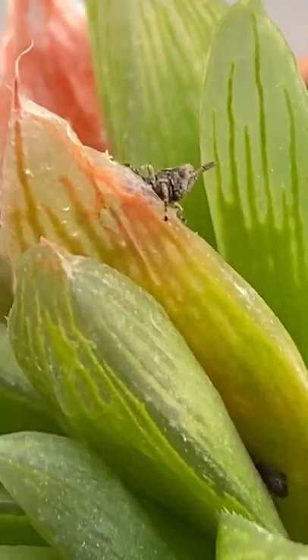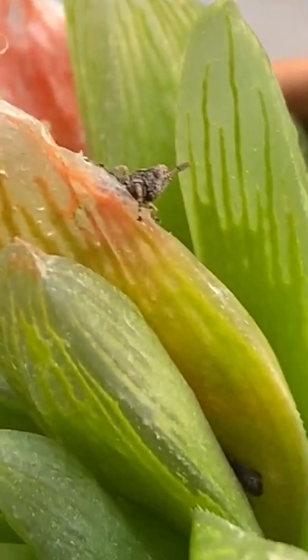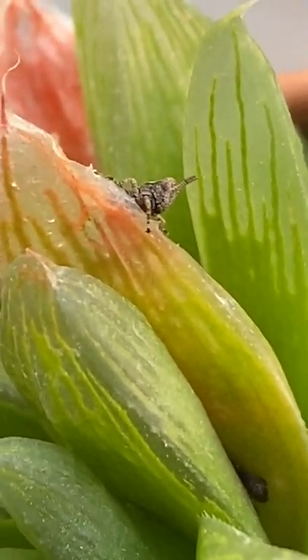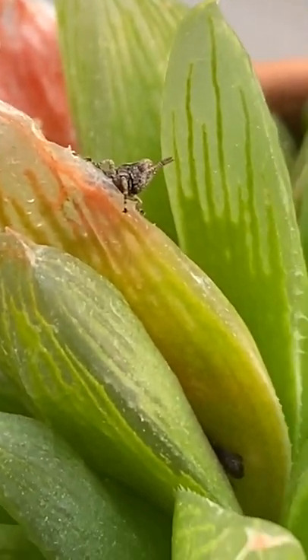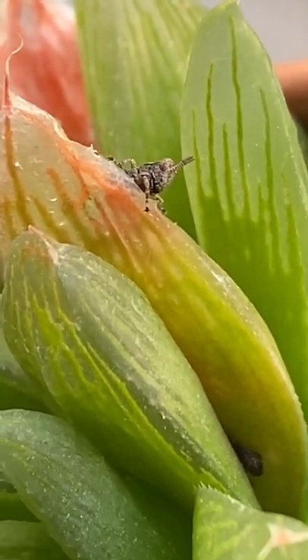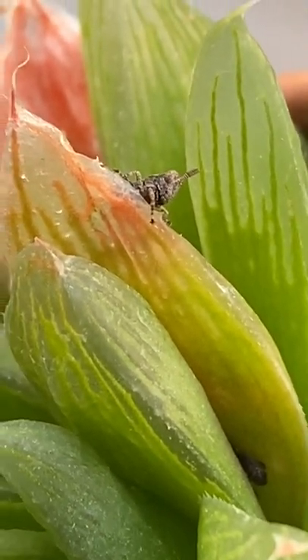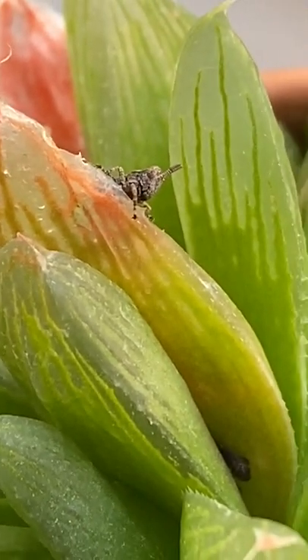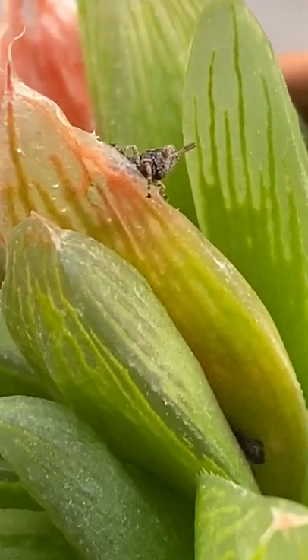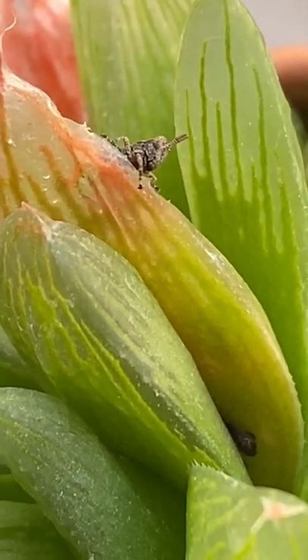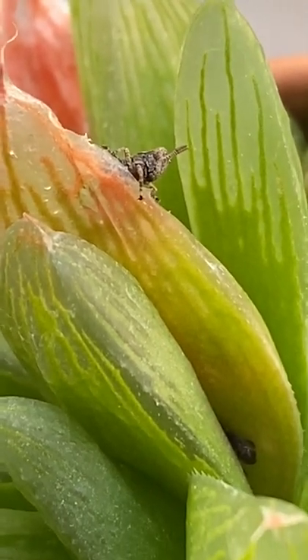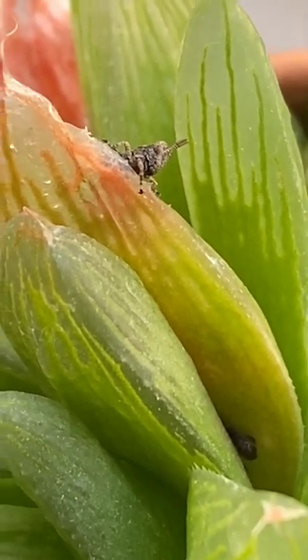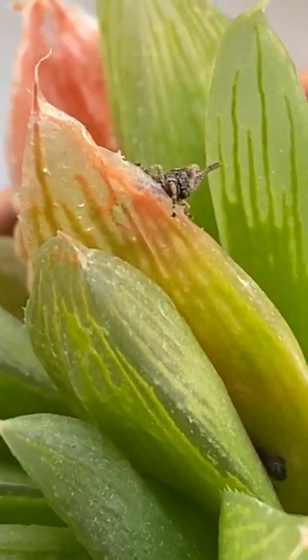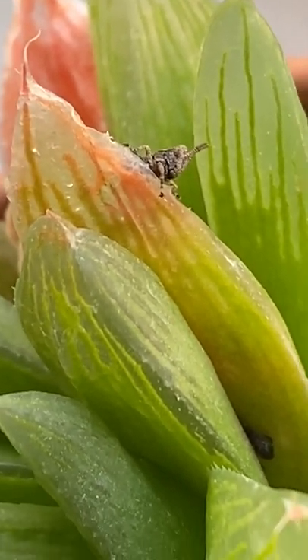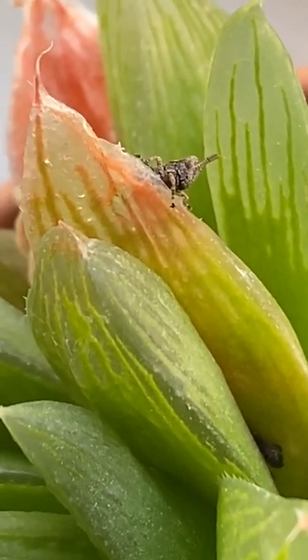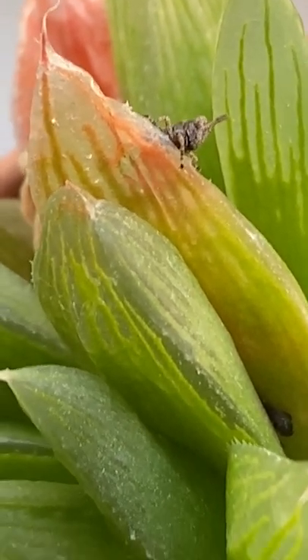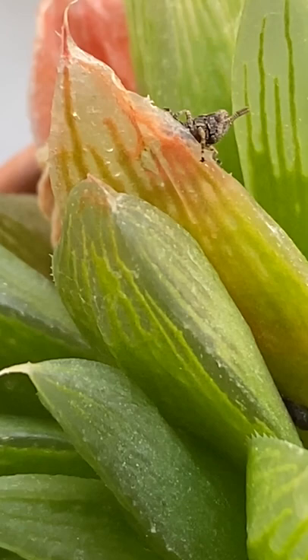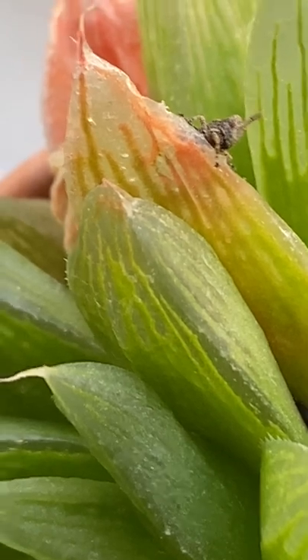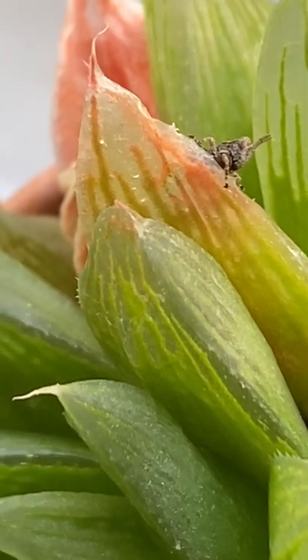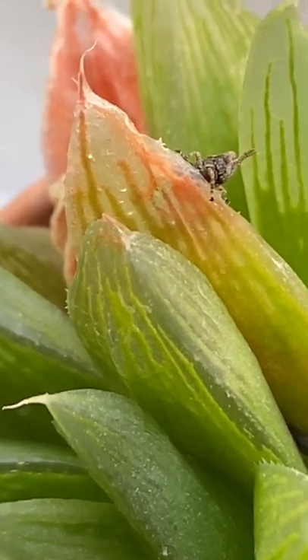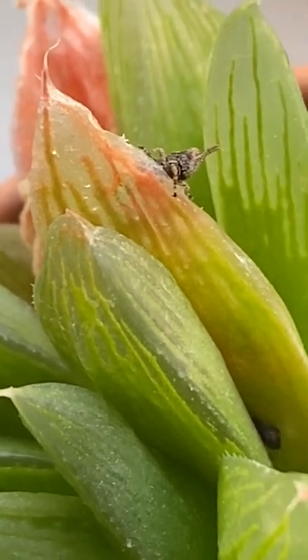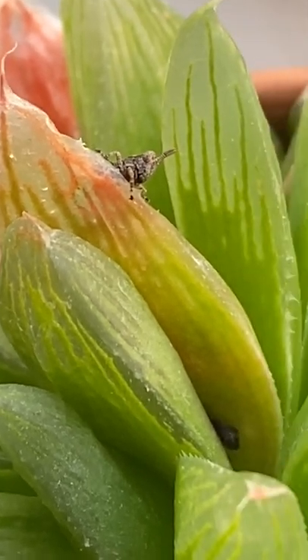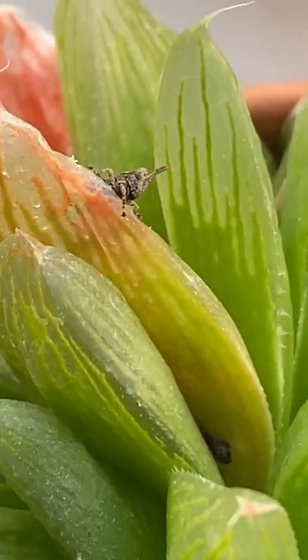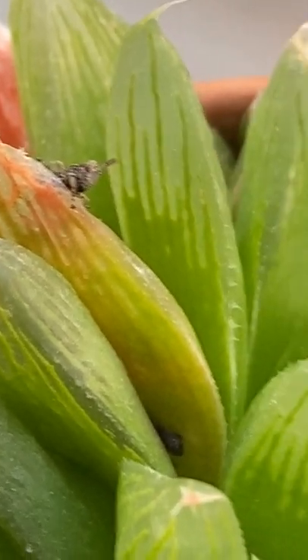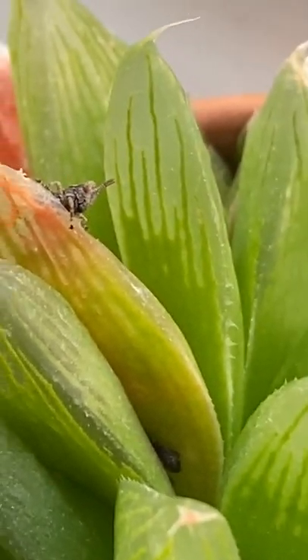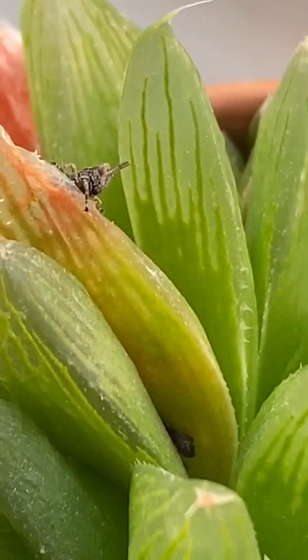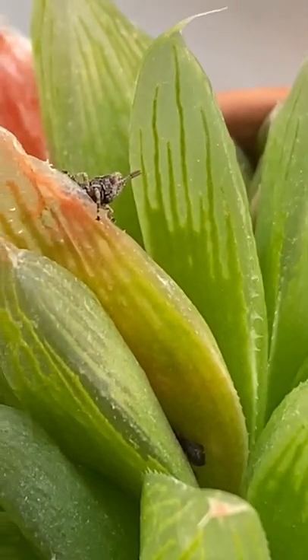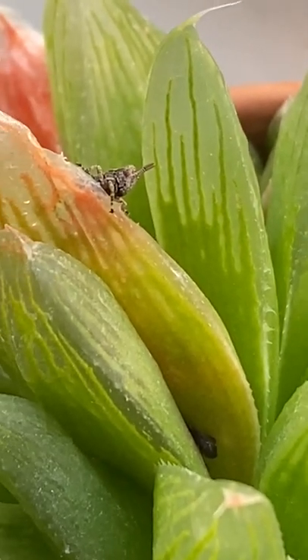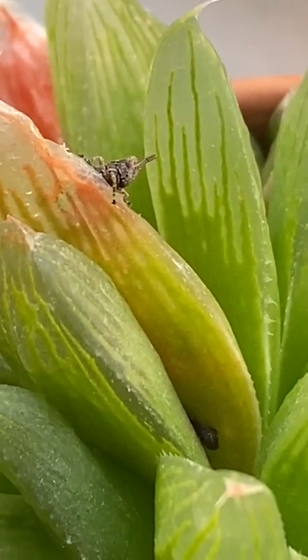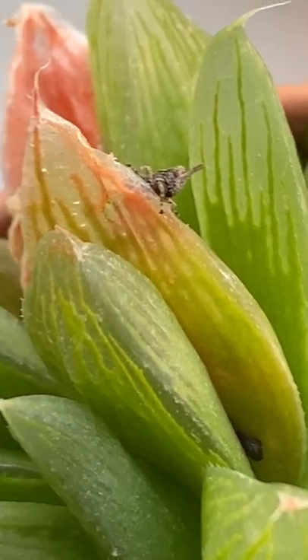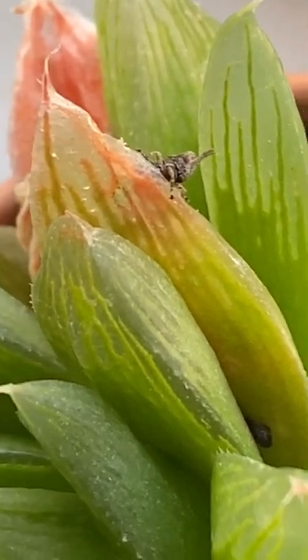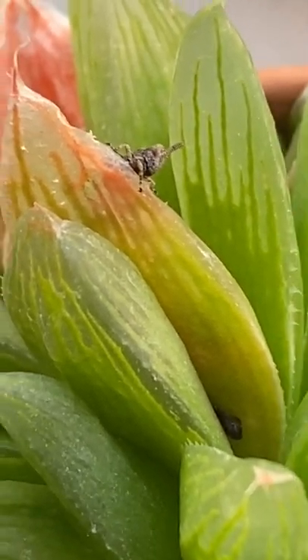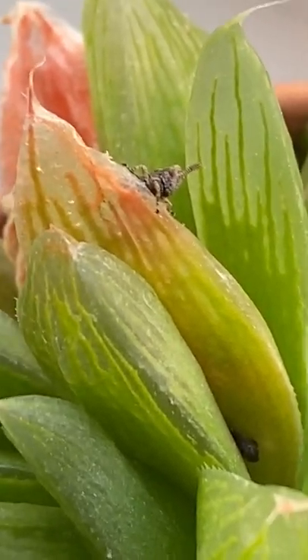They're pretty cute at this age, but now I'm getting a little annoyed since he's eating my plant. He or she — can't tell at this stage.